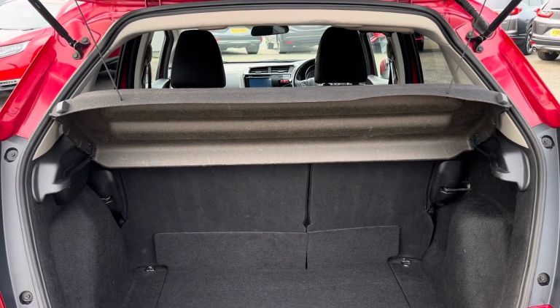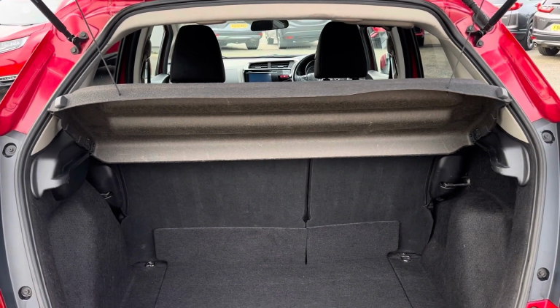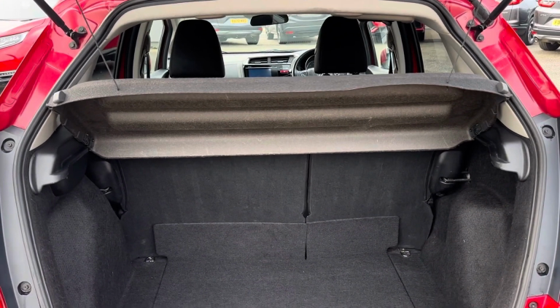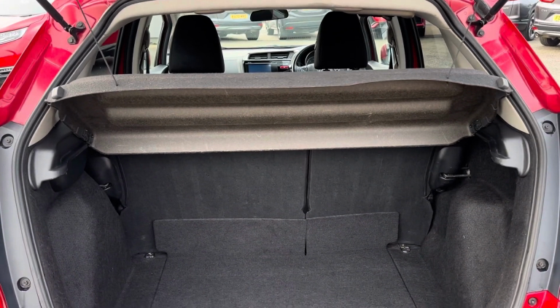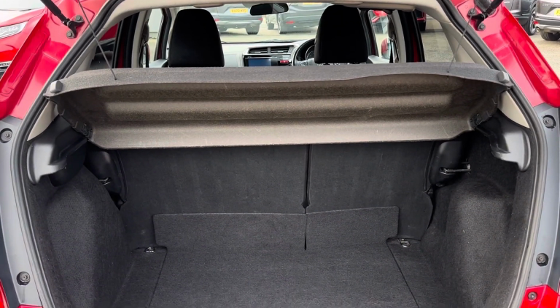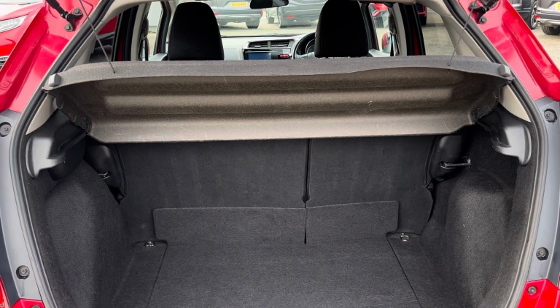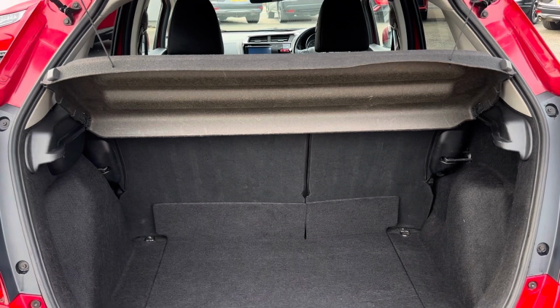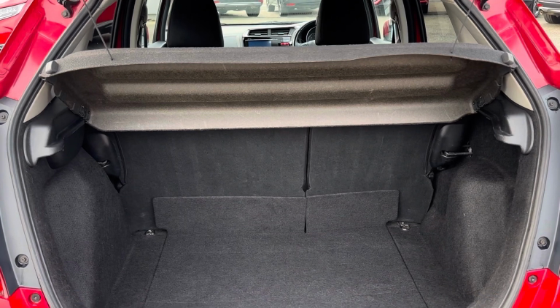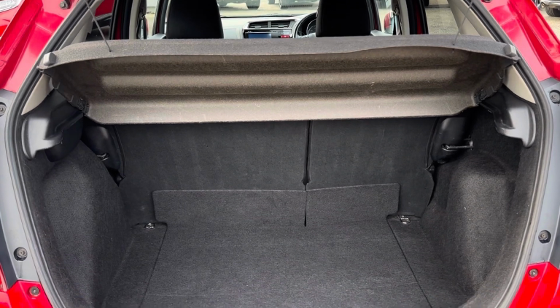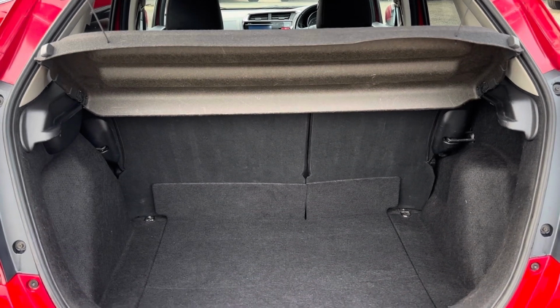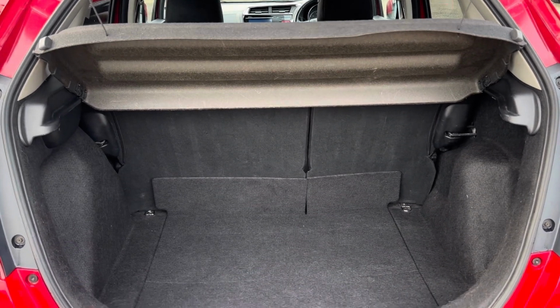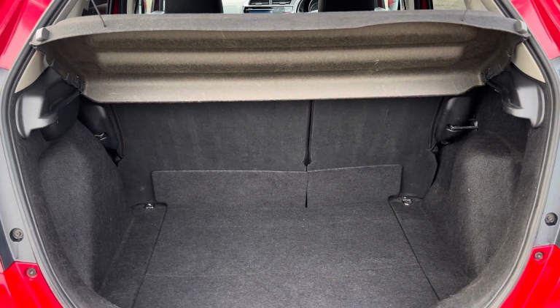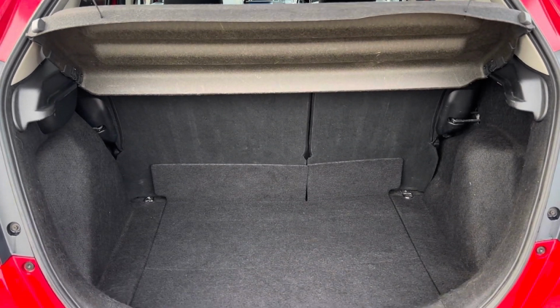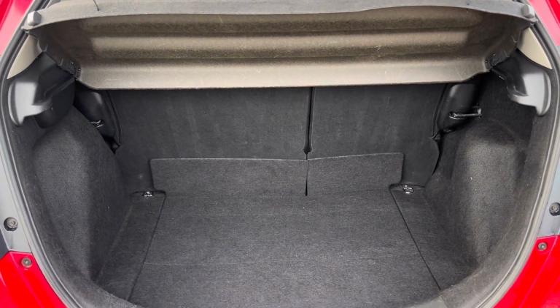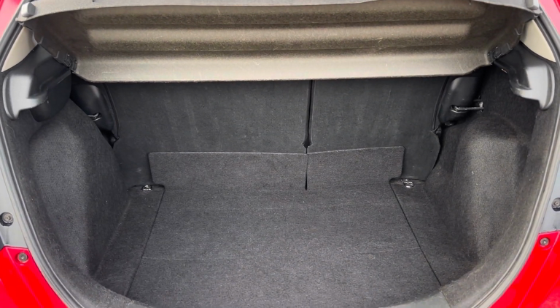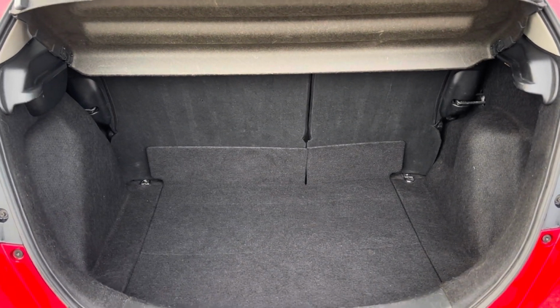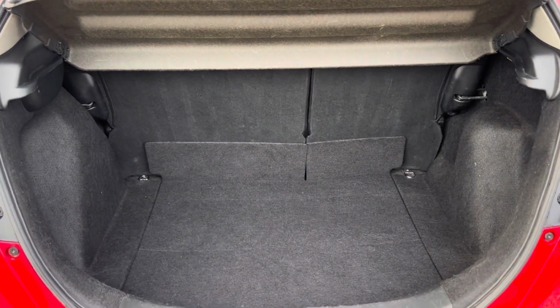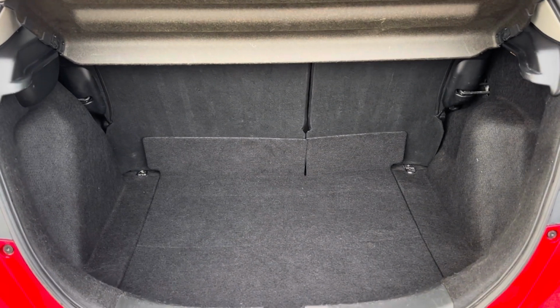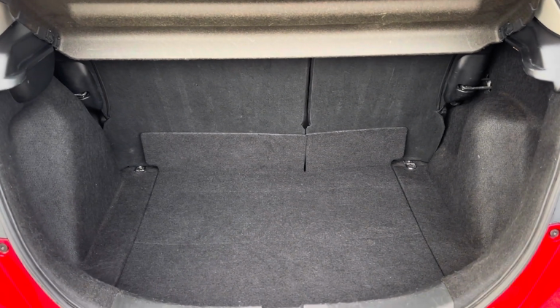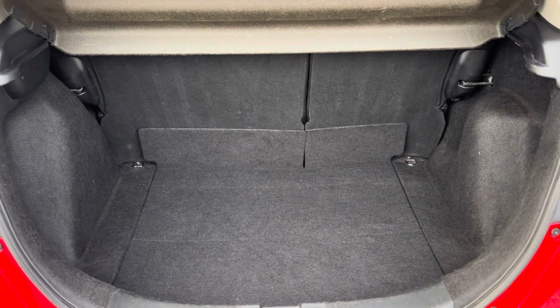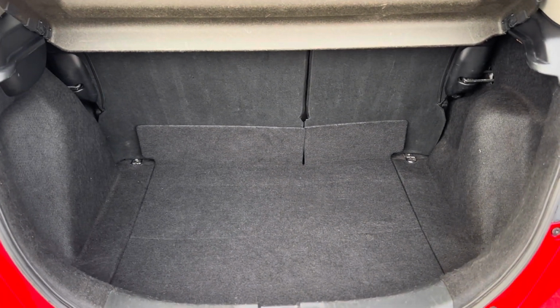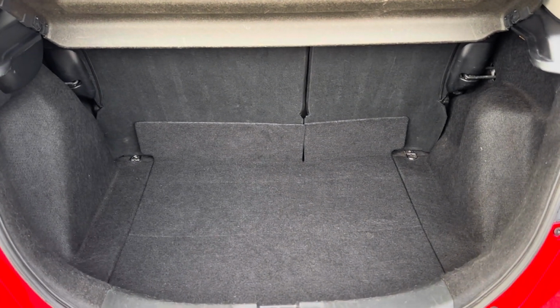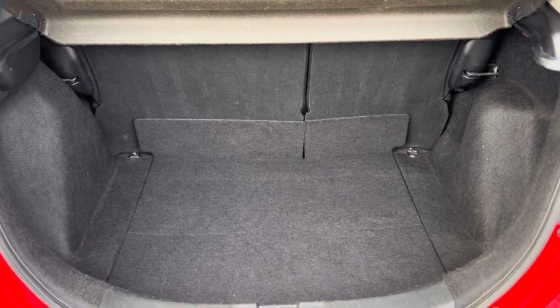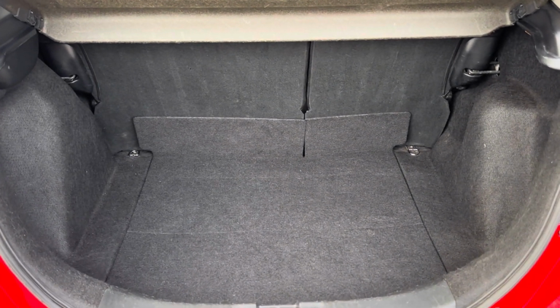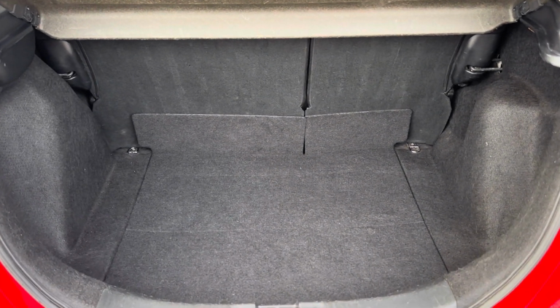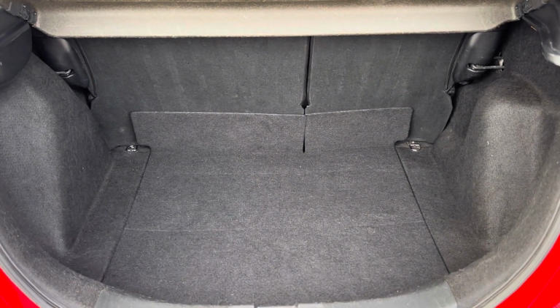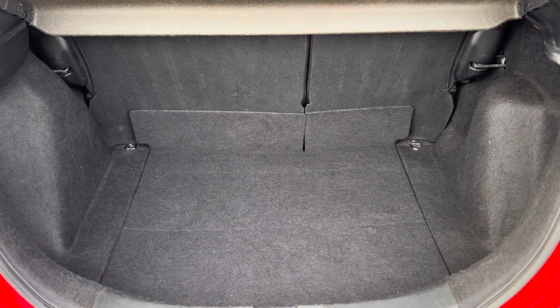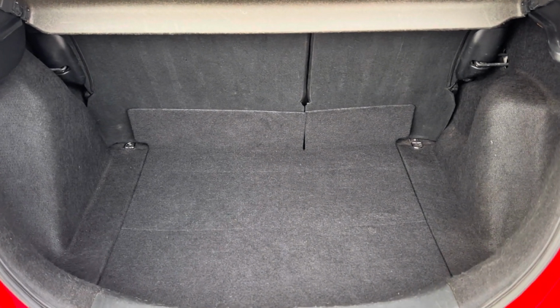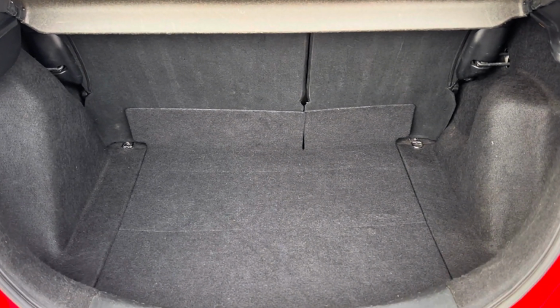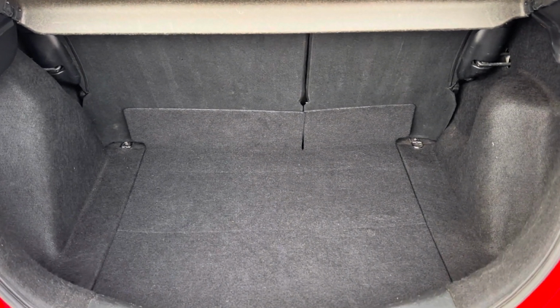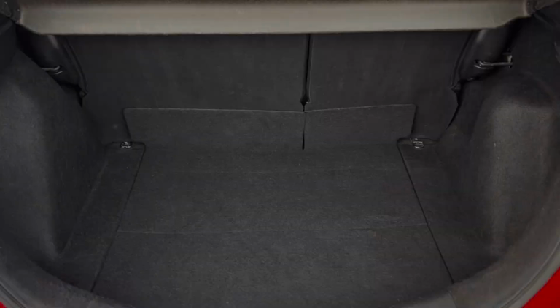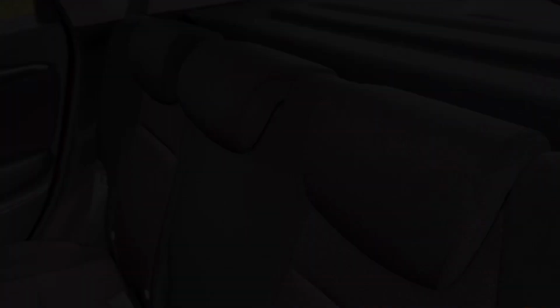Inside your boot area, you will find plenty of space for all your day-to-day items, with a small storage pocket just below.